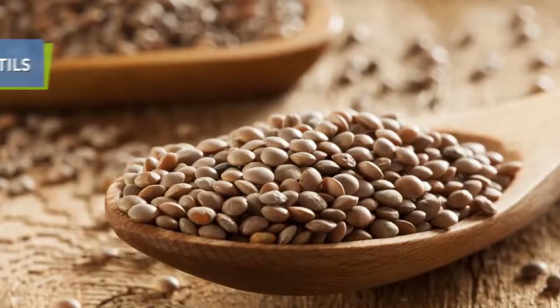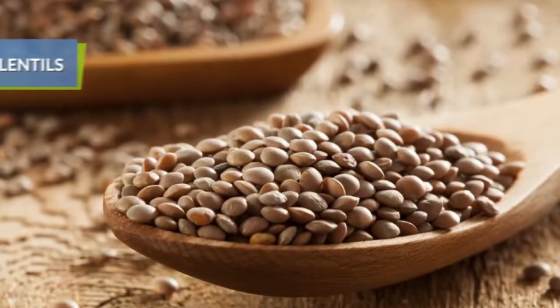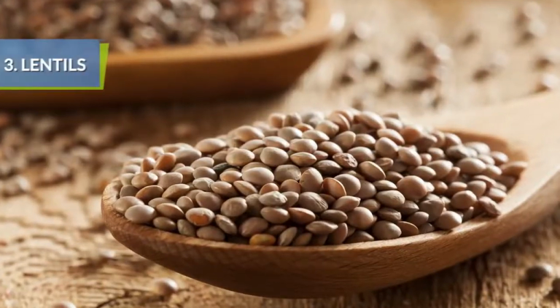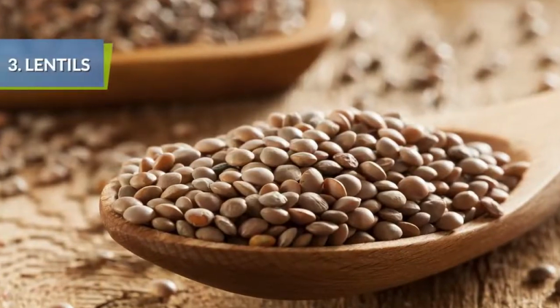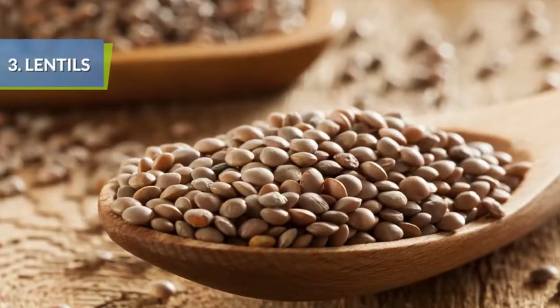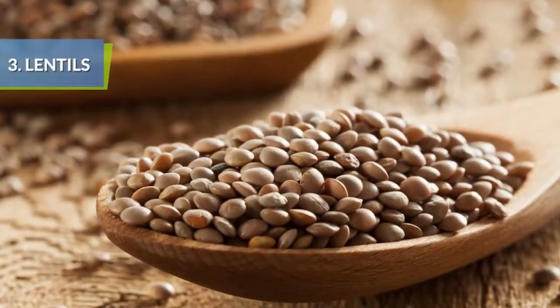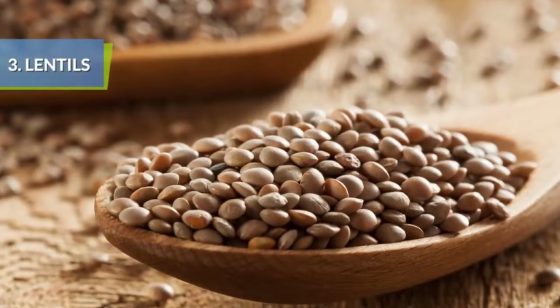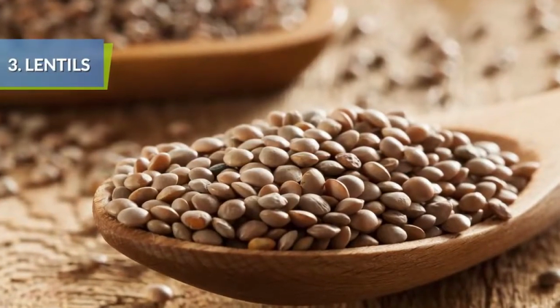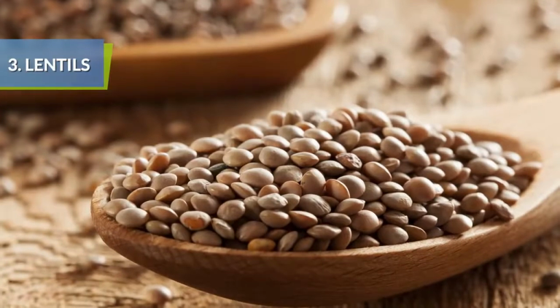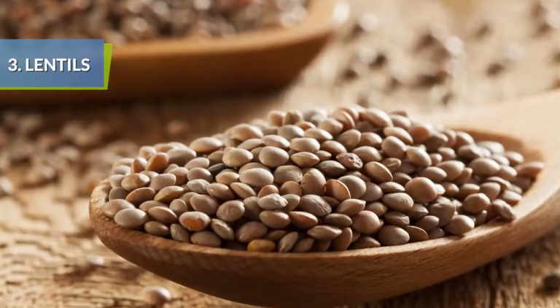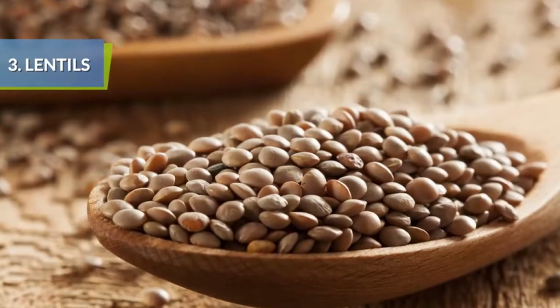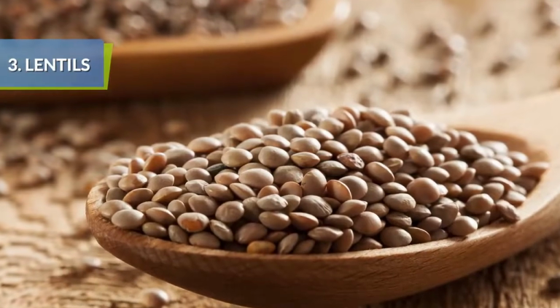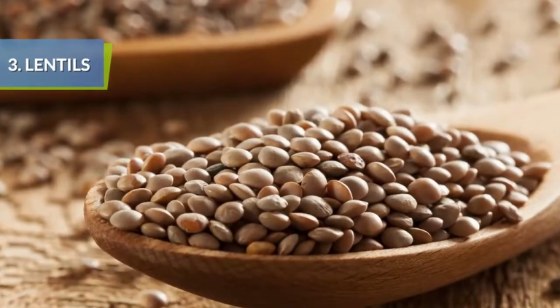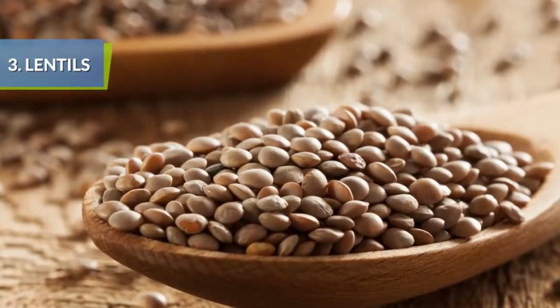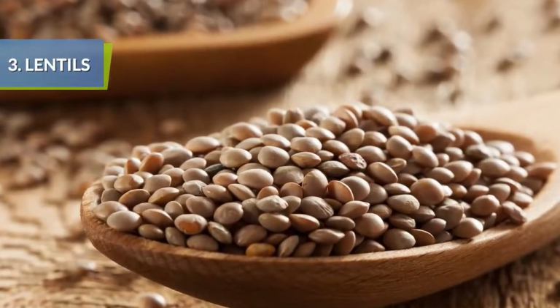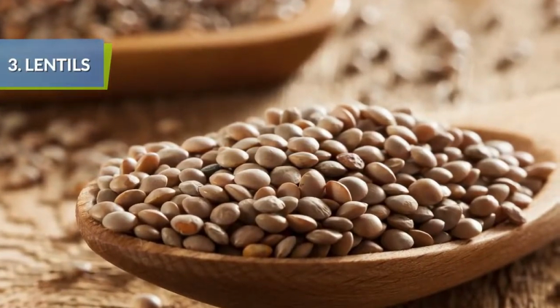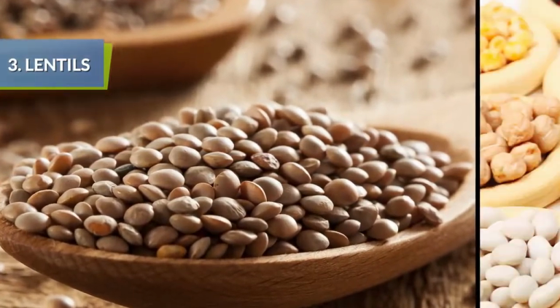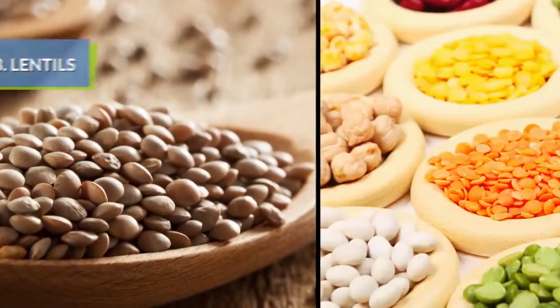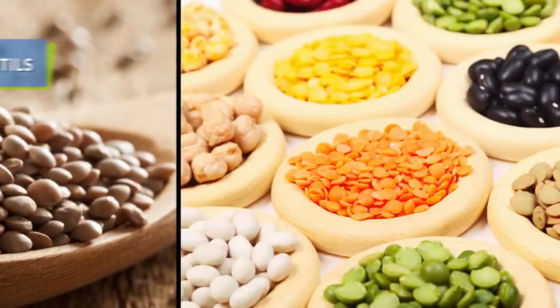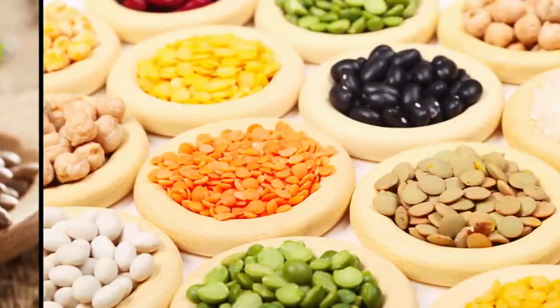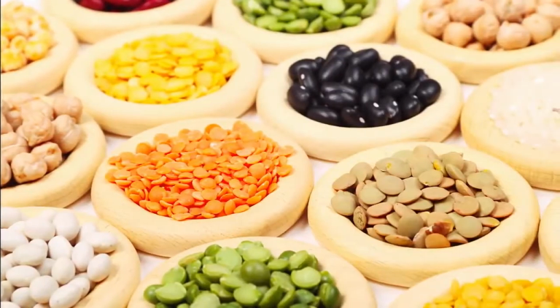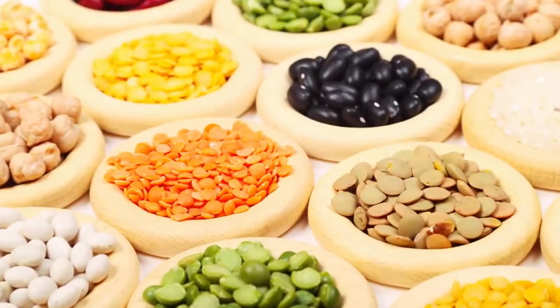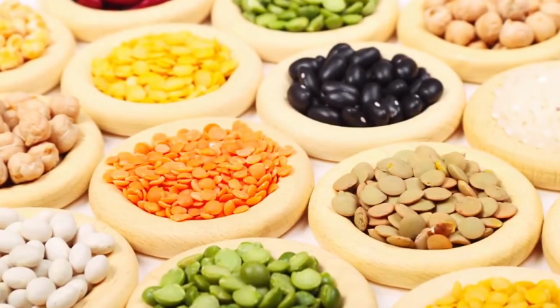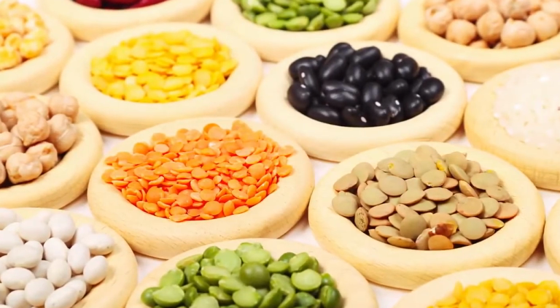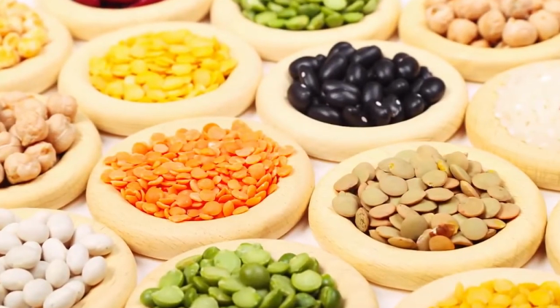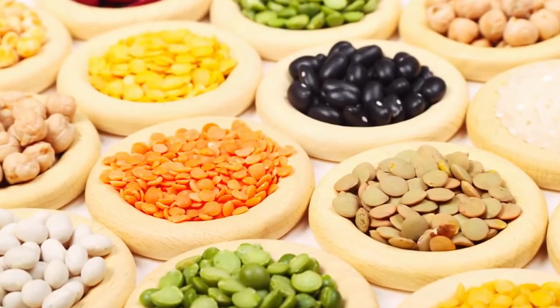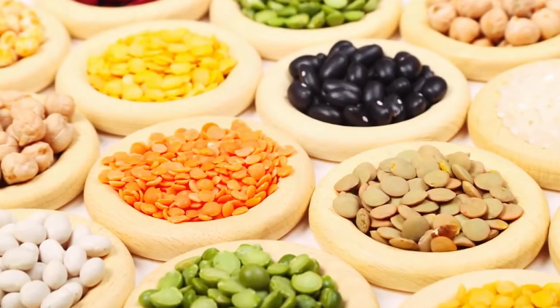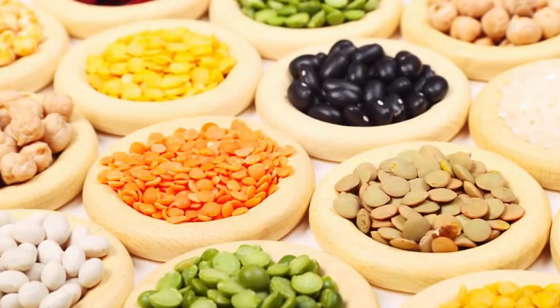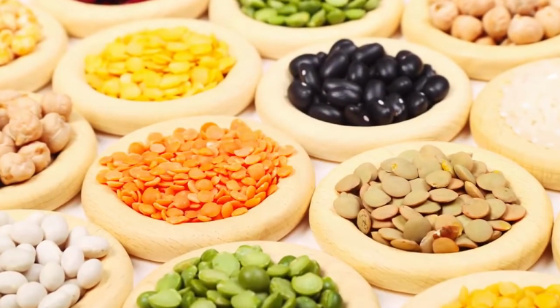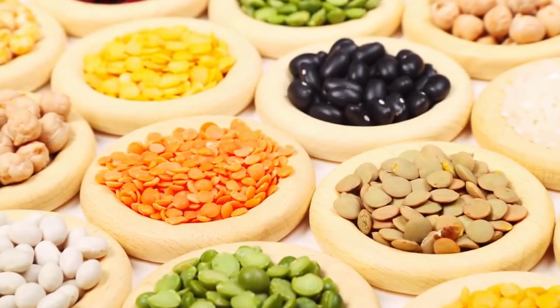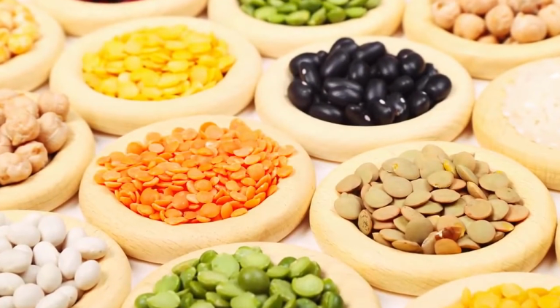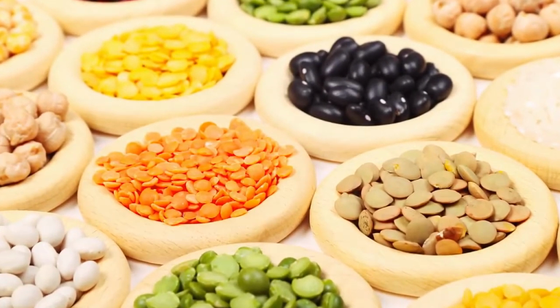Lentils are not only full of iron and protein, they are also rich in potassium and low in sodium.